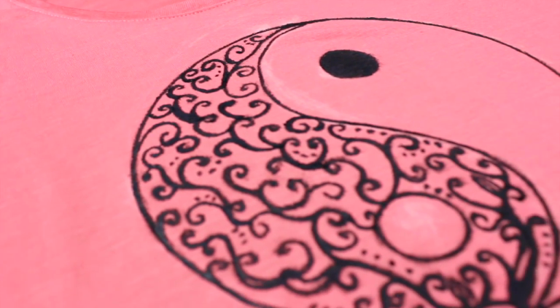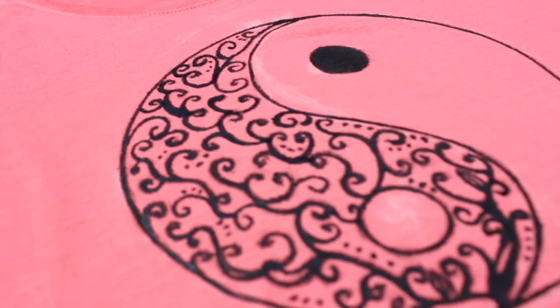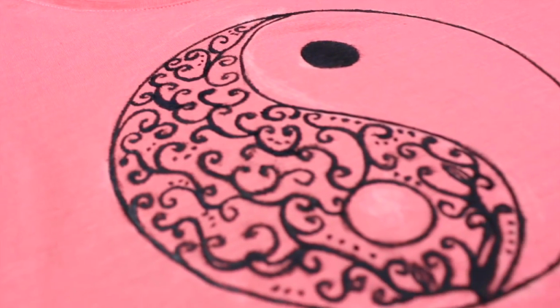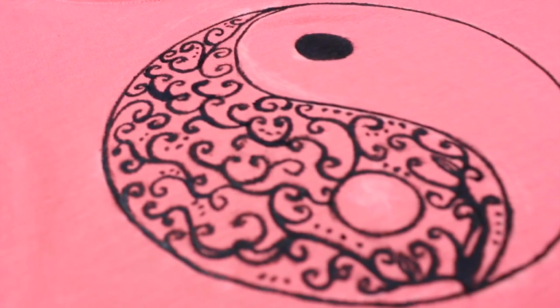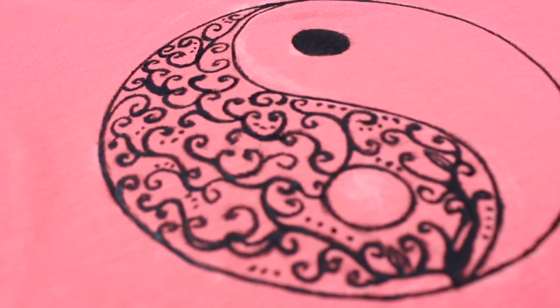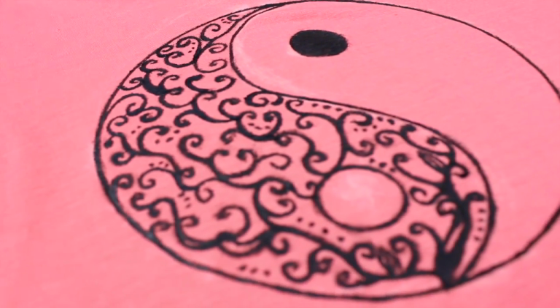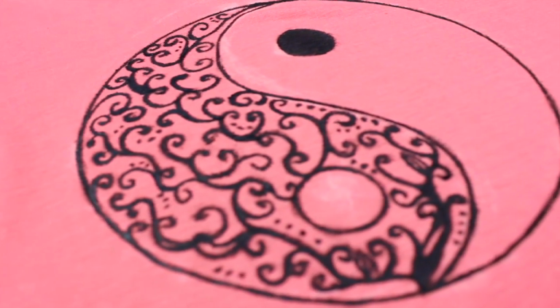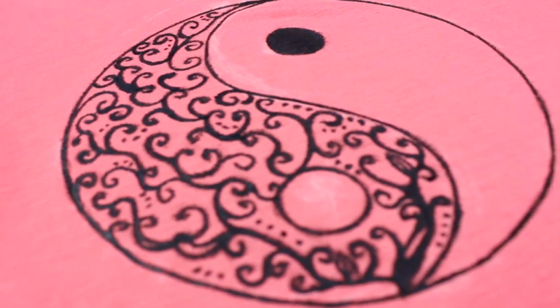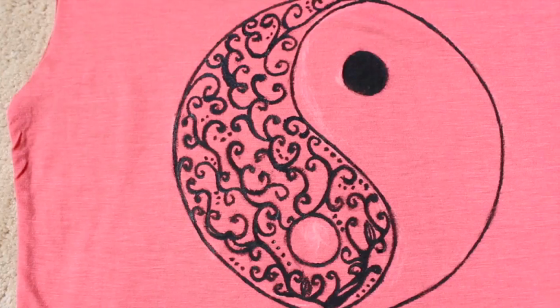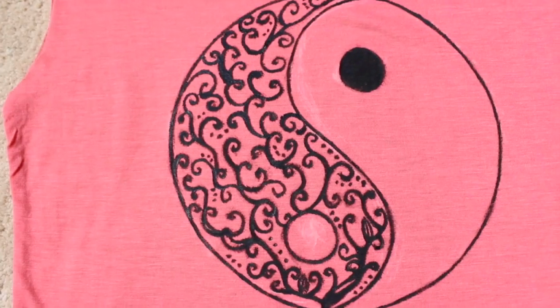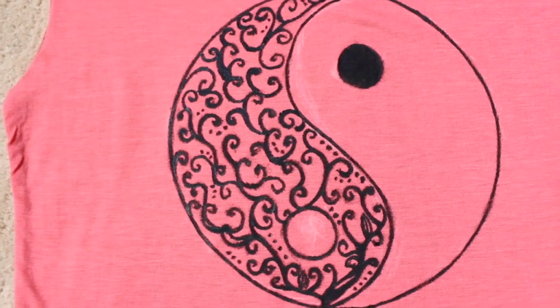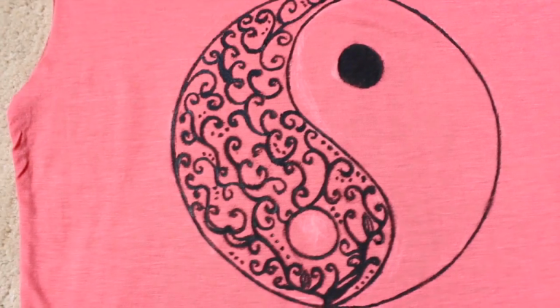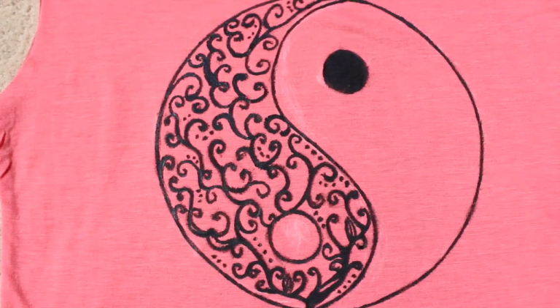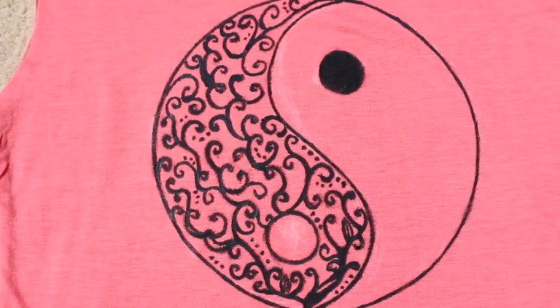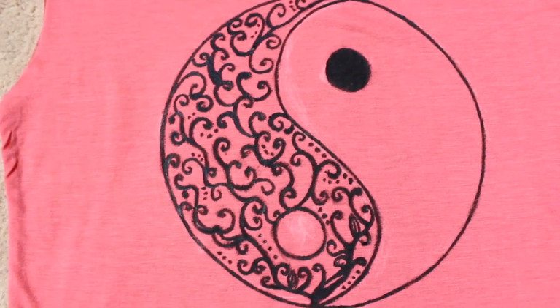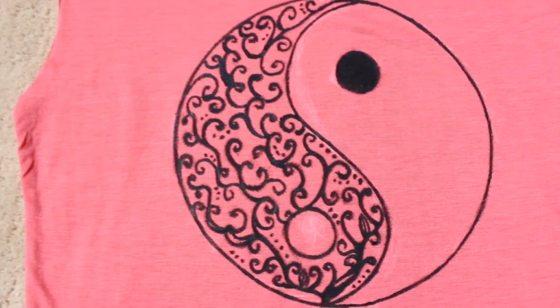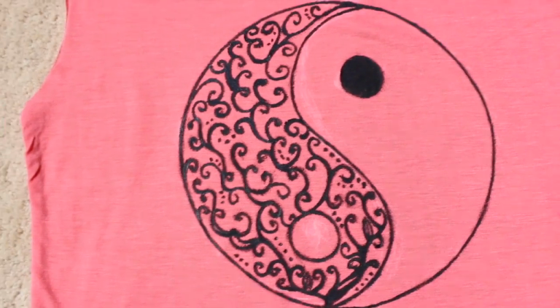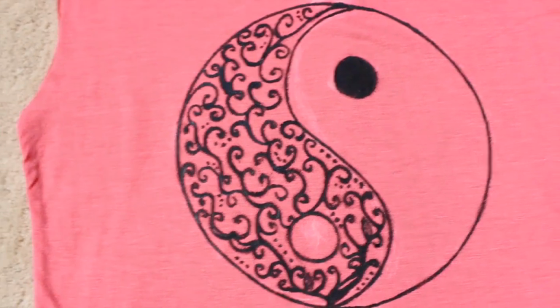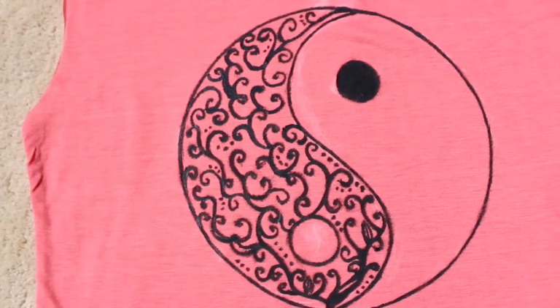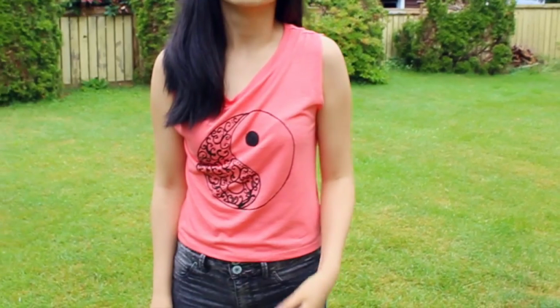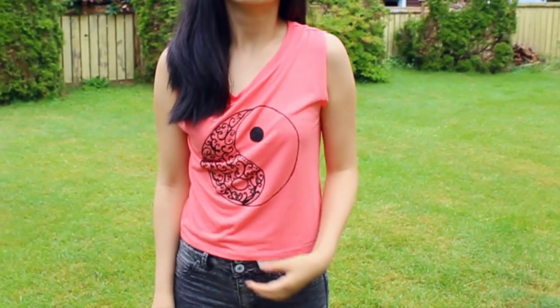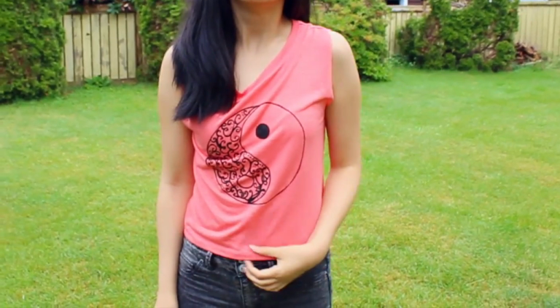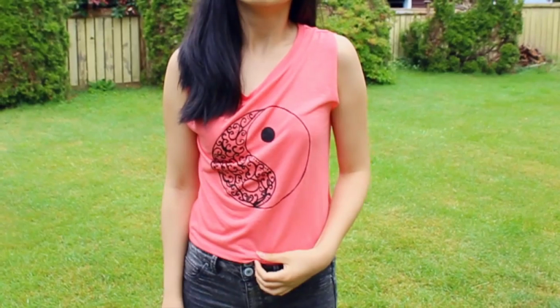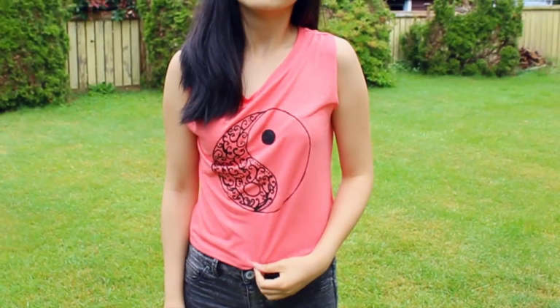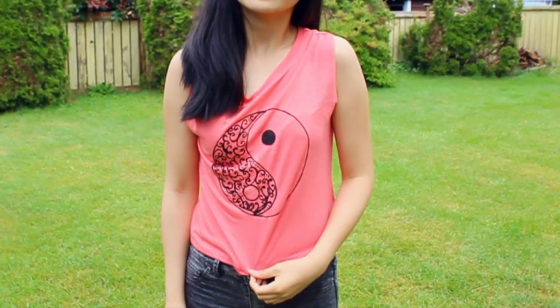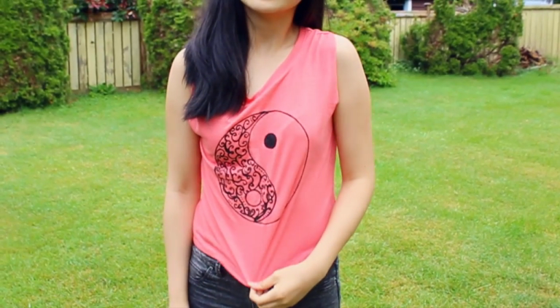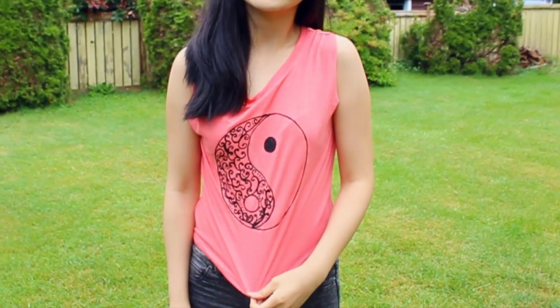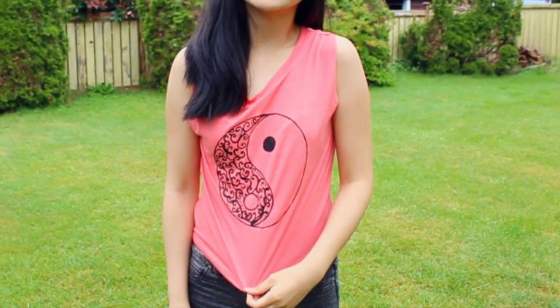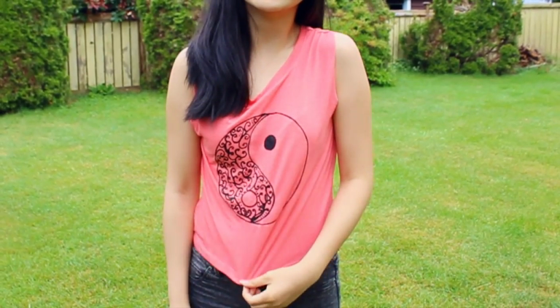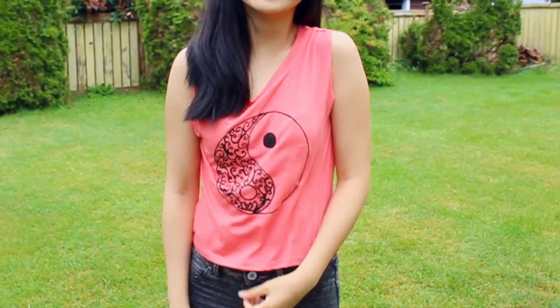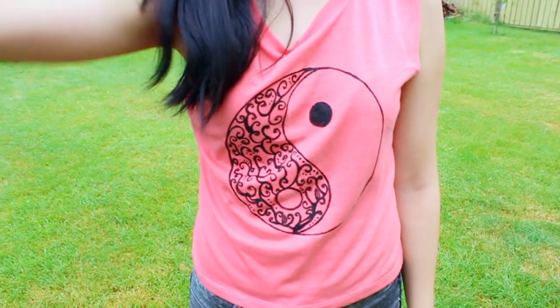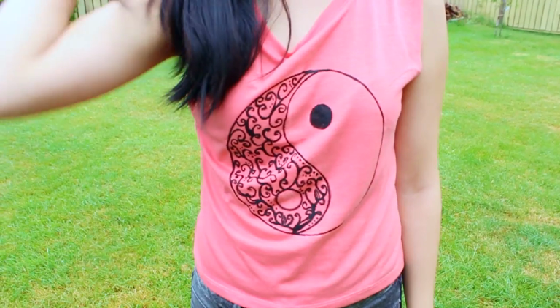And I really really love how this turned out because I think it looks really detailed and pretty cool.